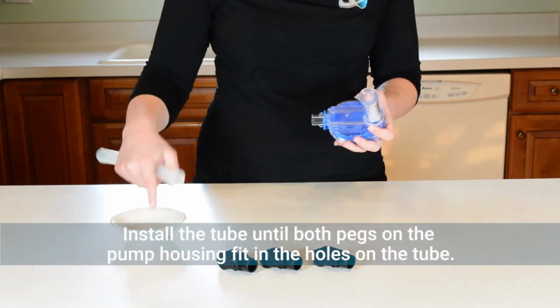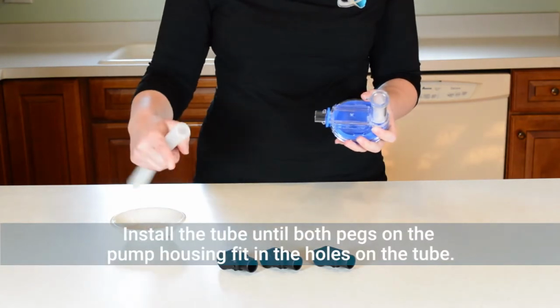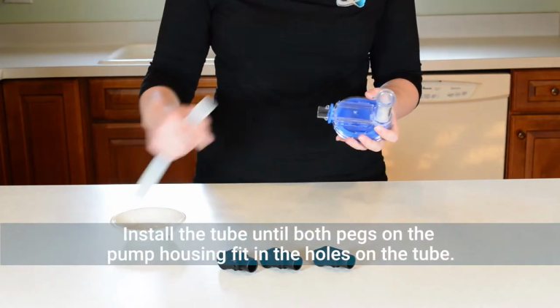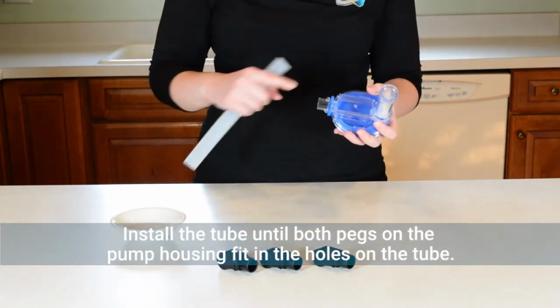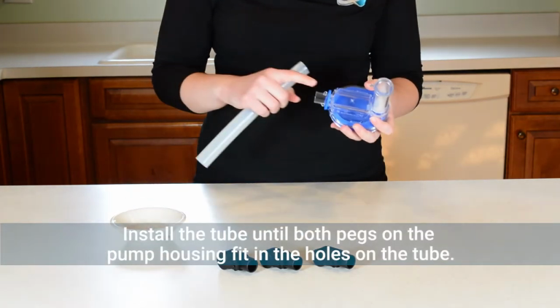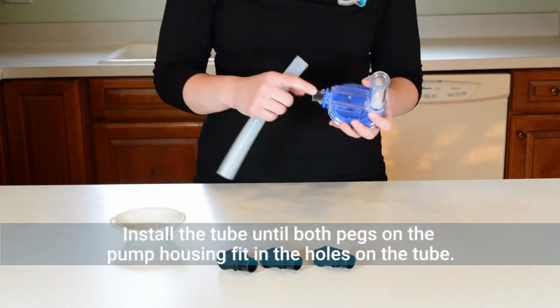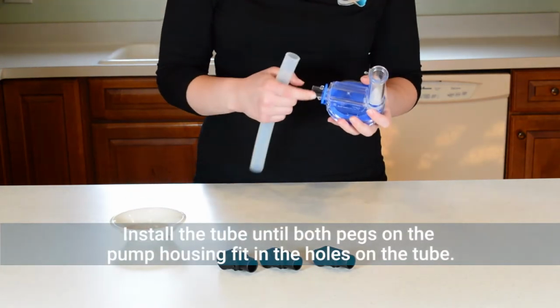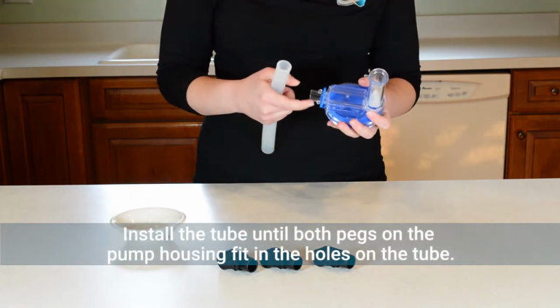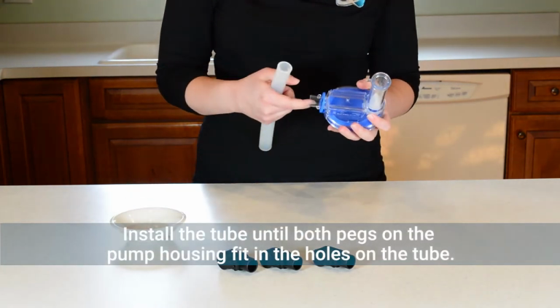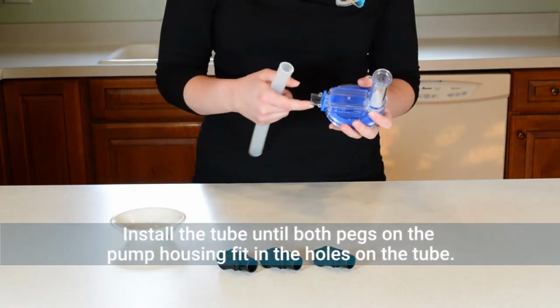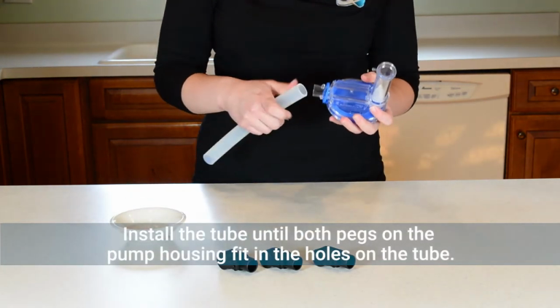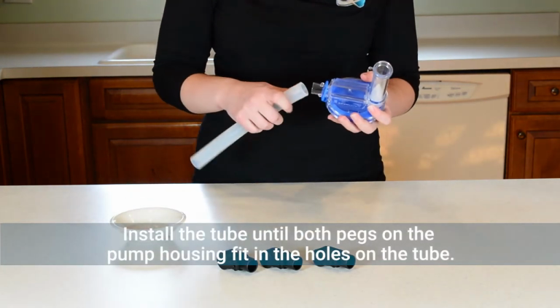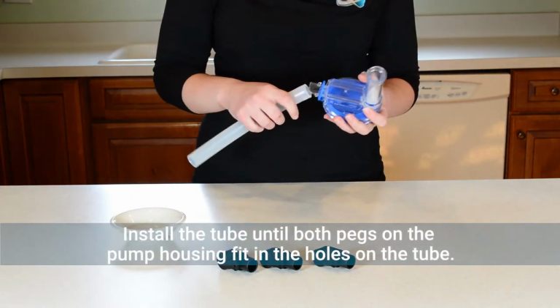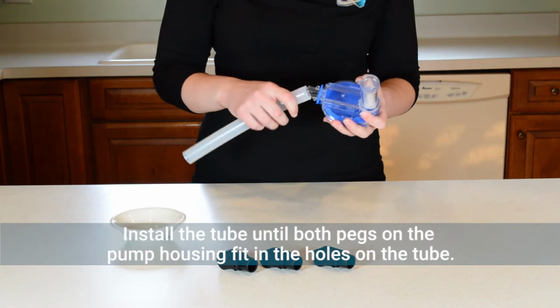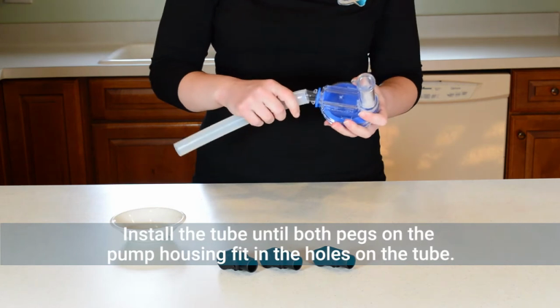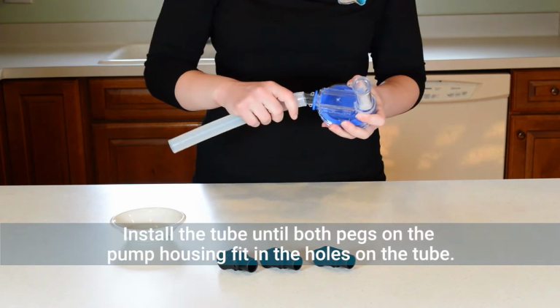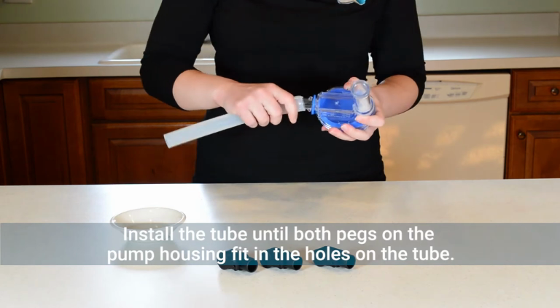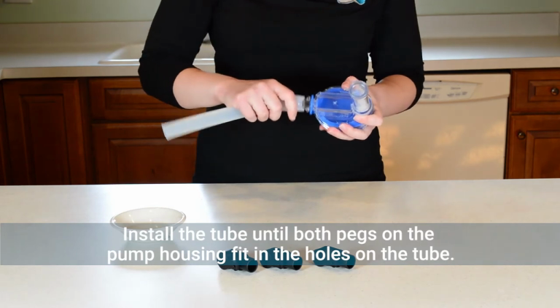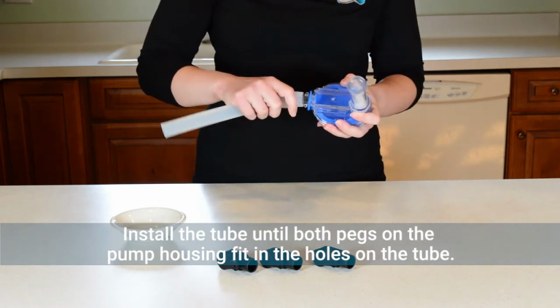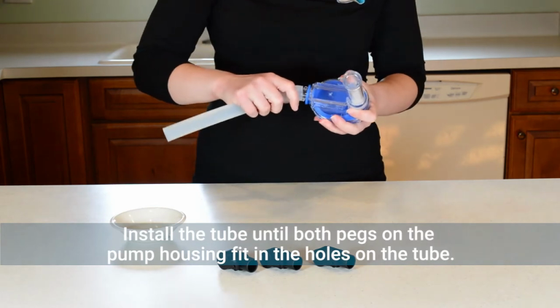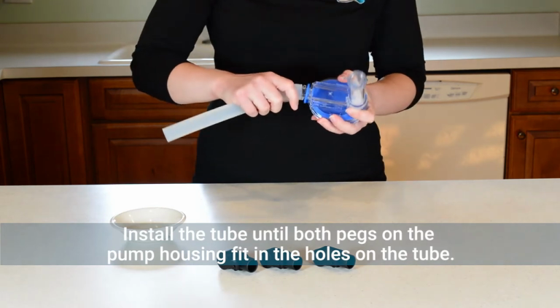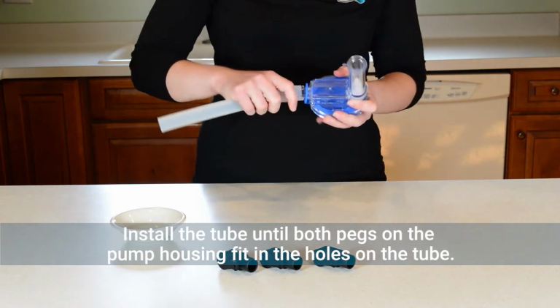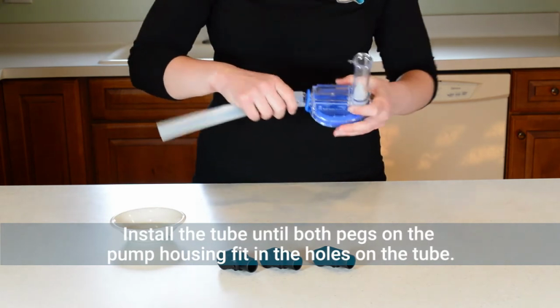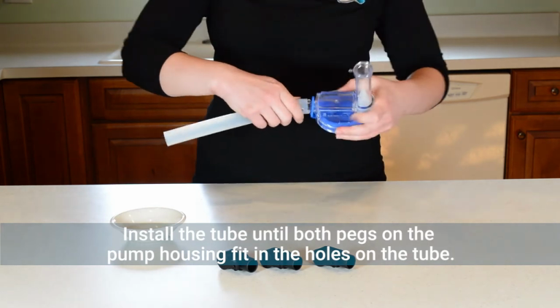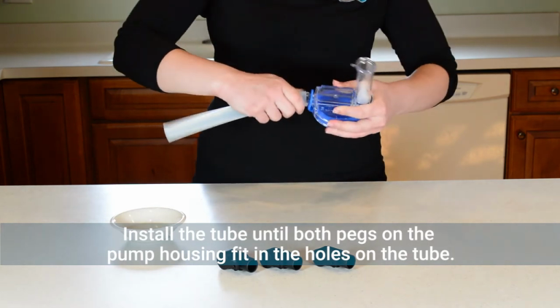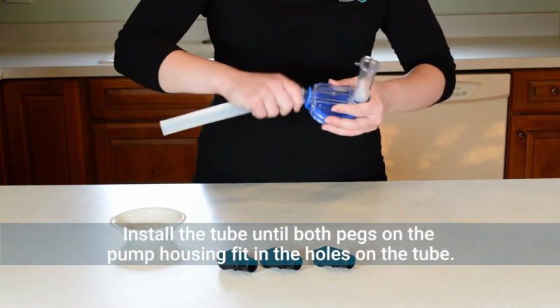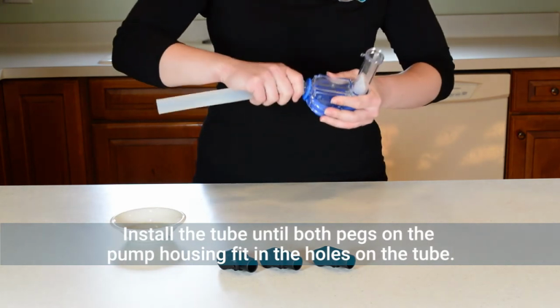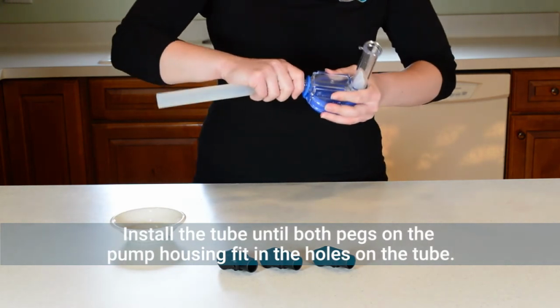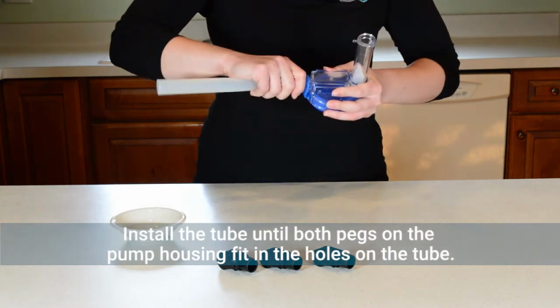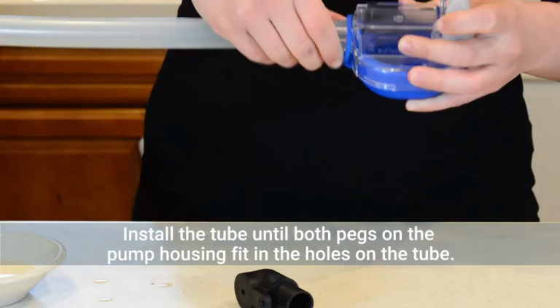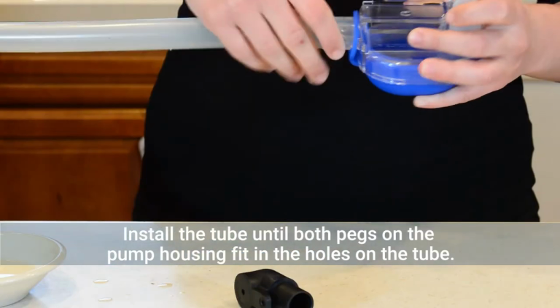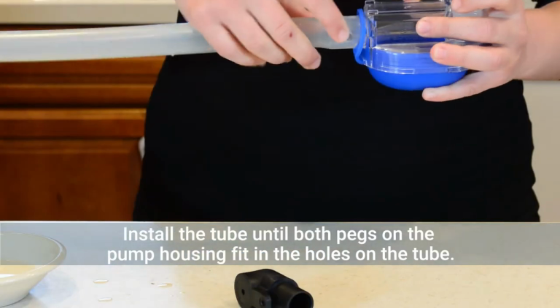Lubricate the tube with a small amount of water and push it onto the pump housing until both pegs fit into the holes on the tube.